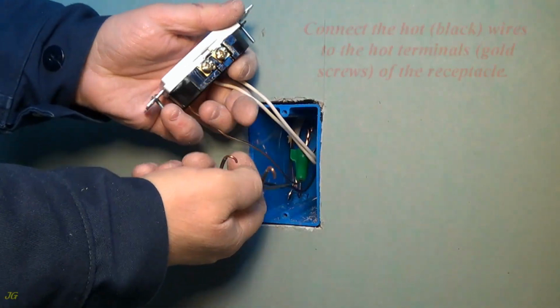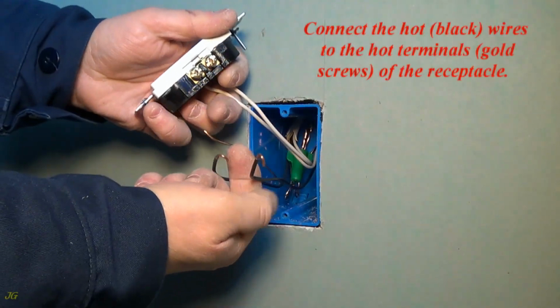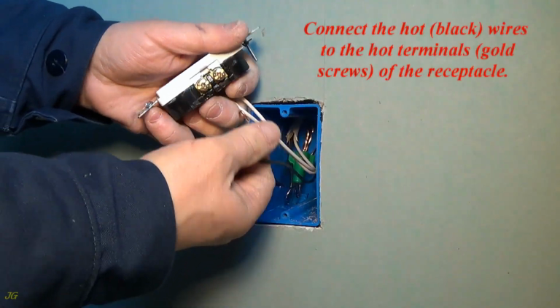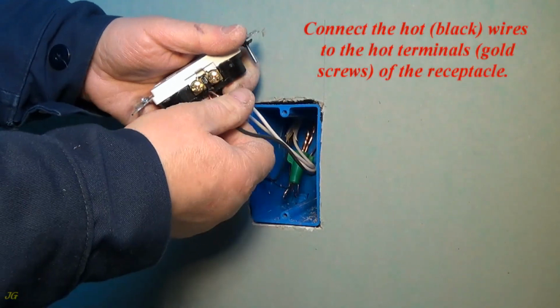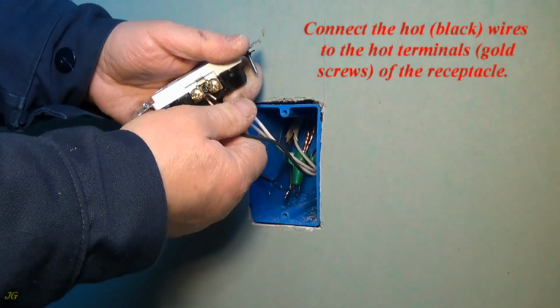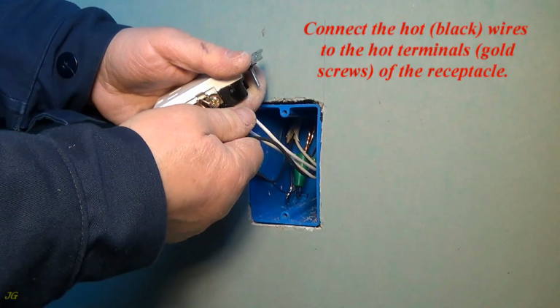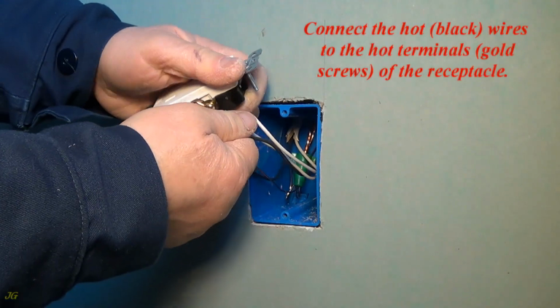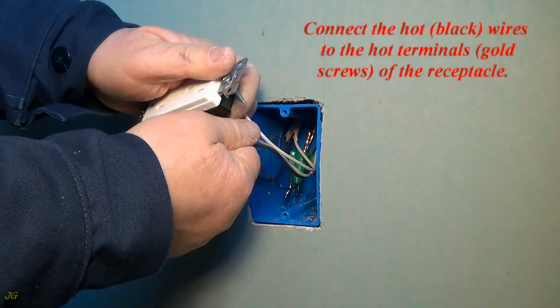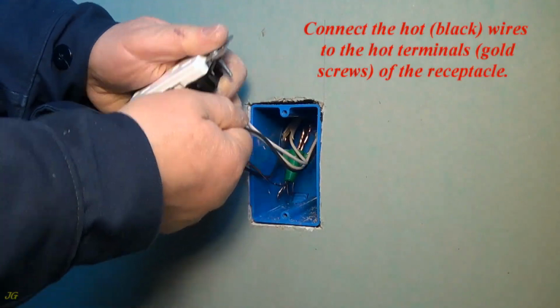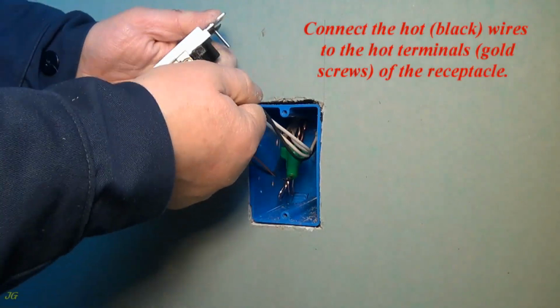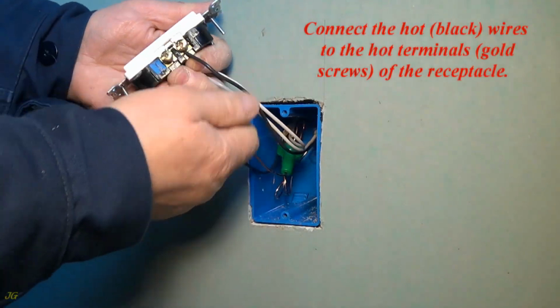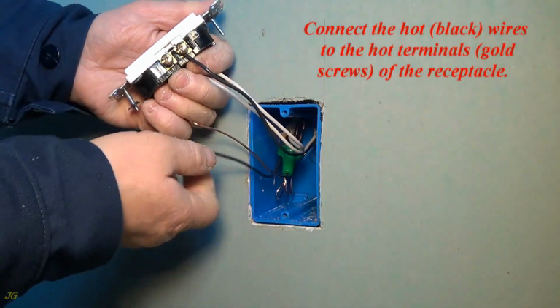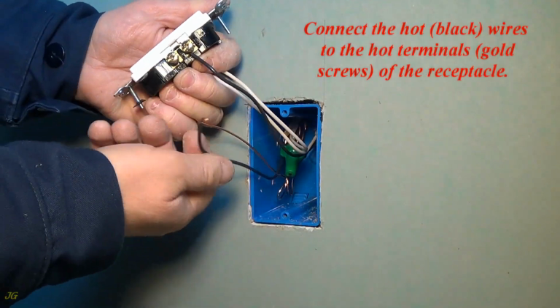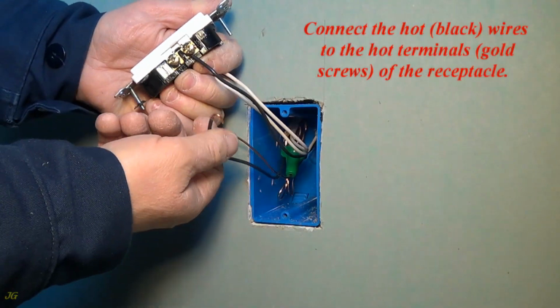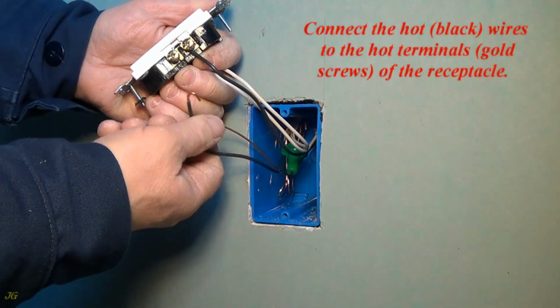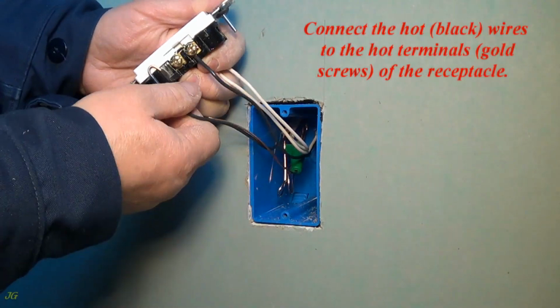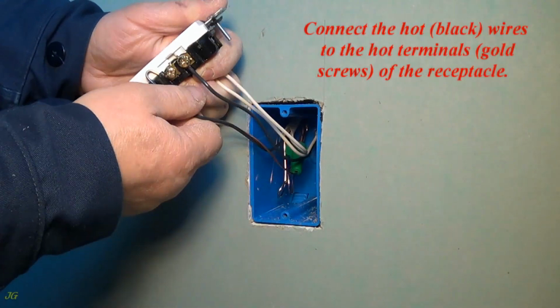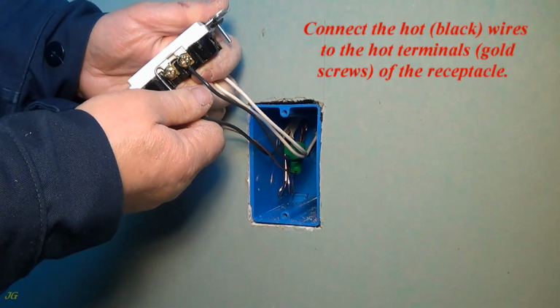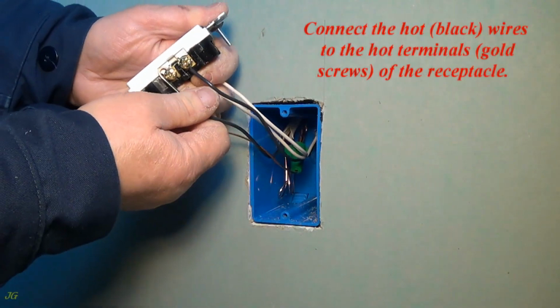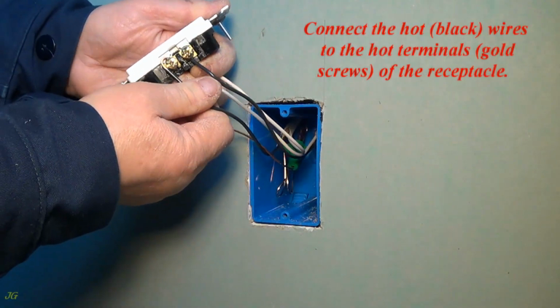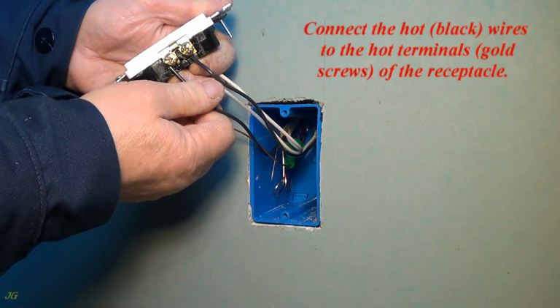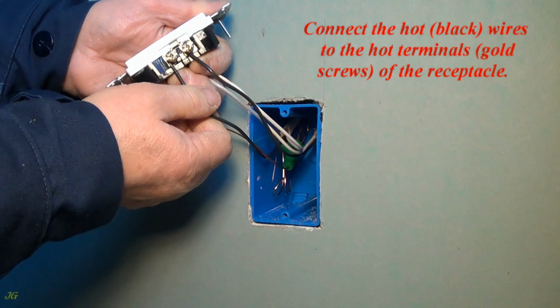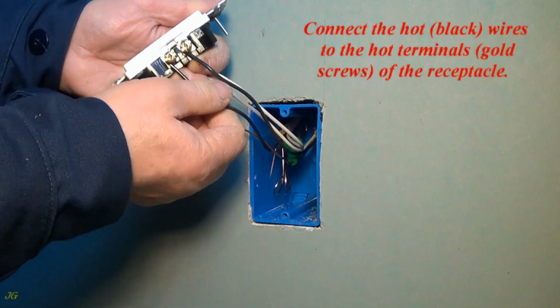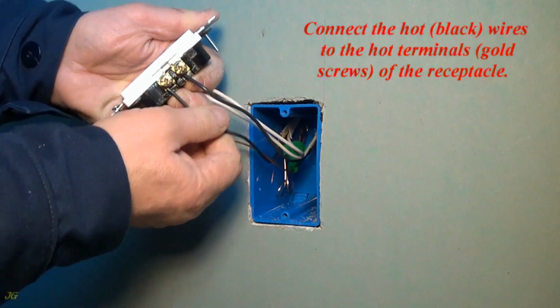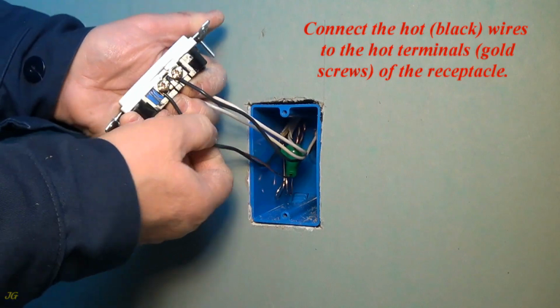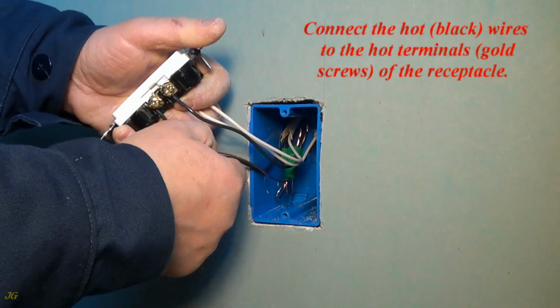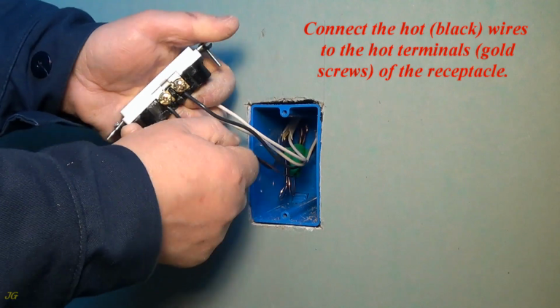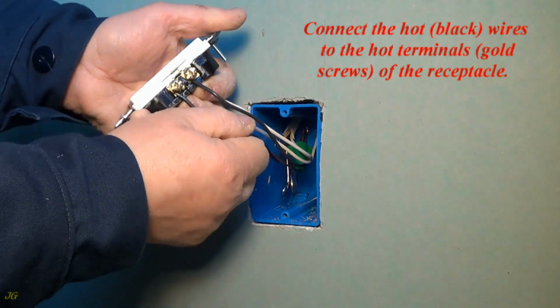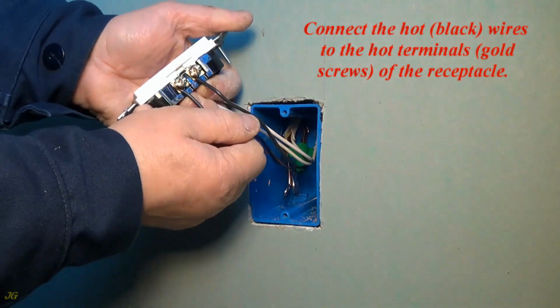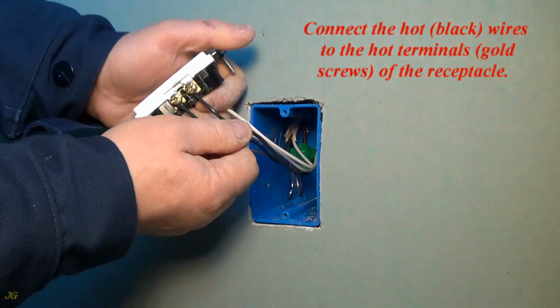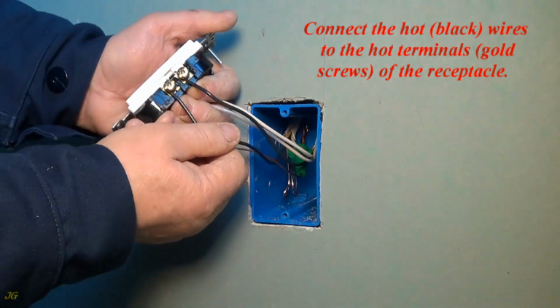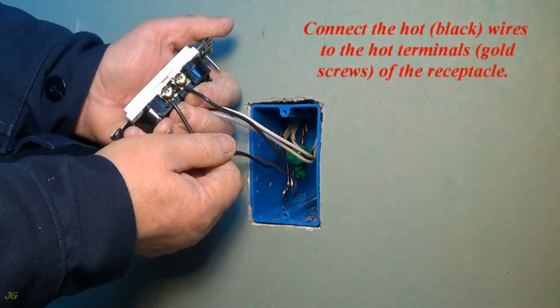Connect the hot, black wires to the hot terminals, gold screws, of the receptacle.